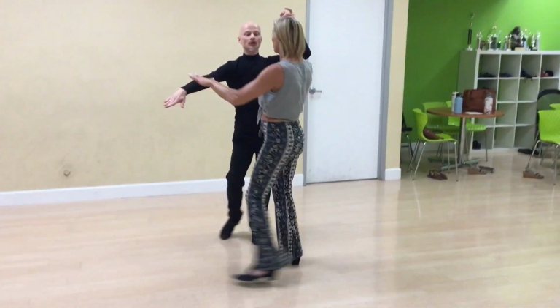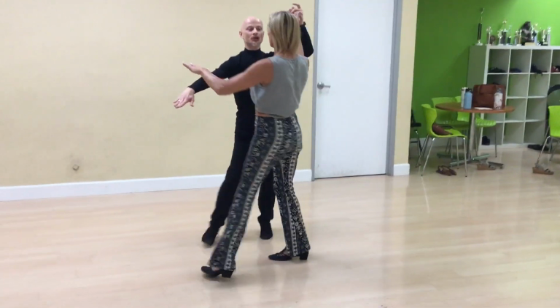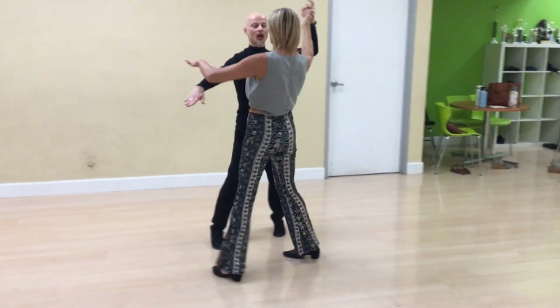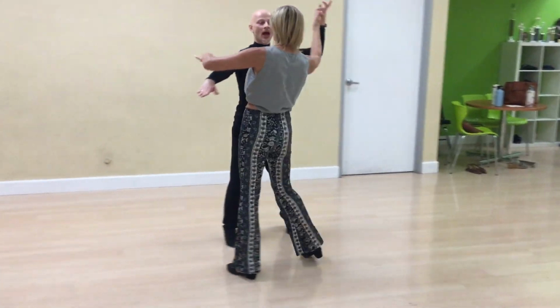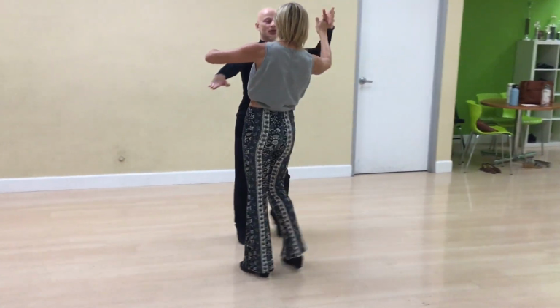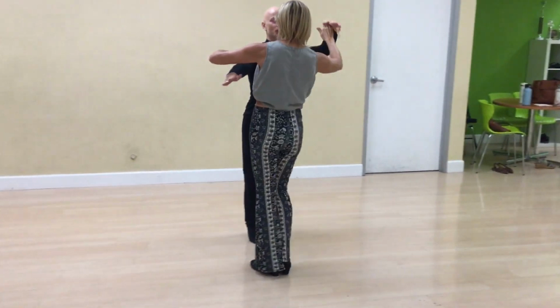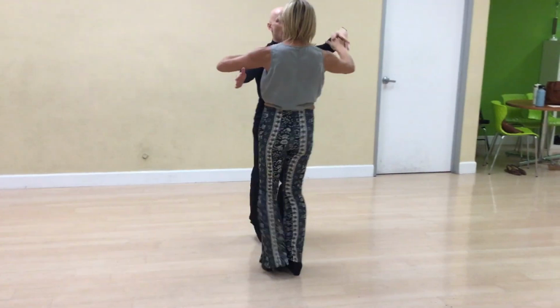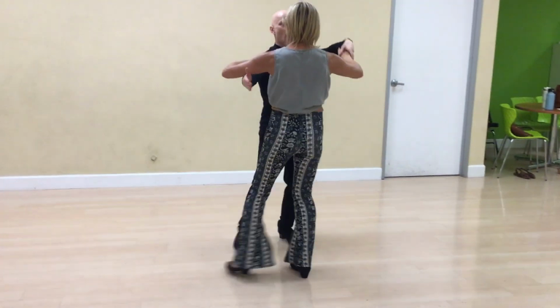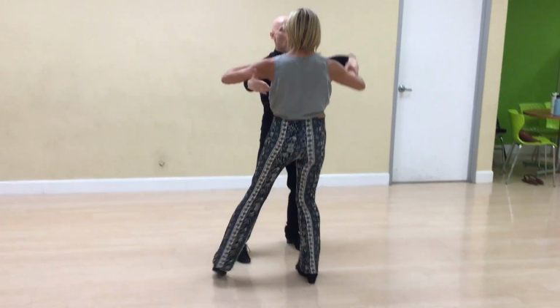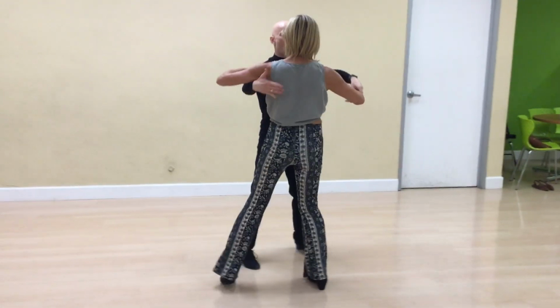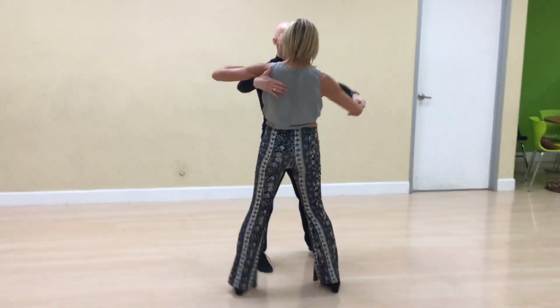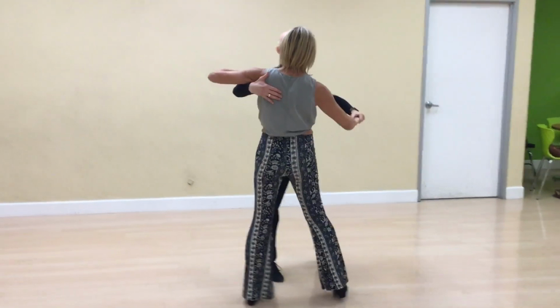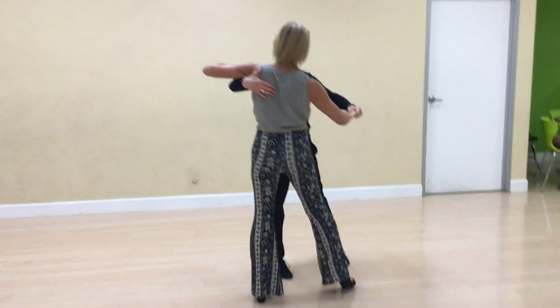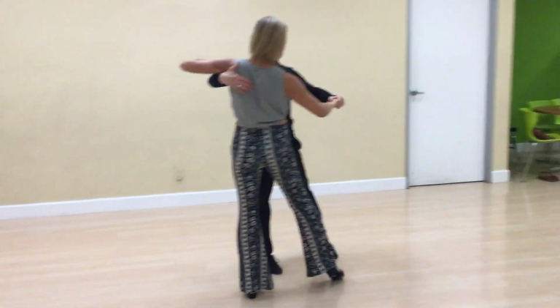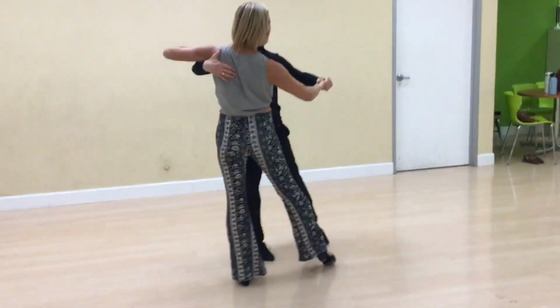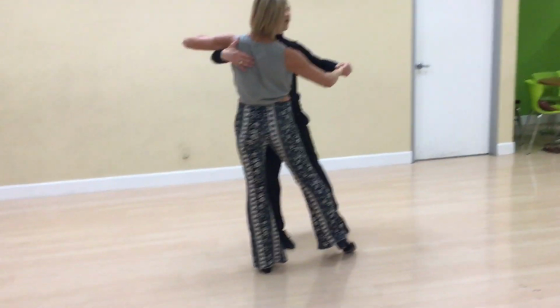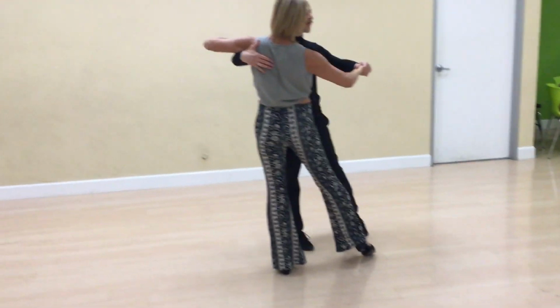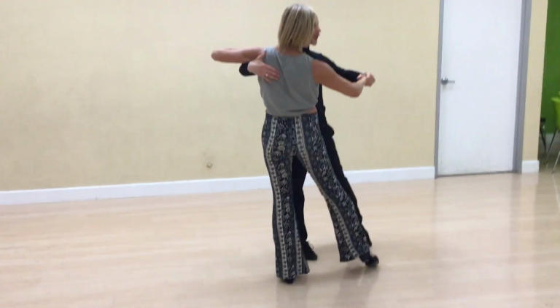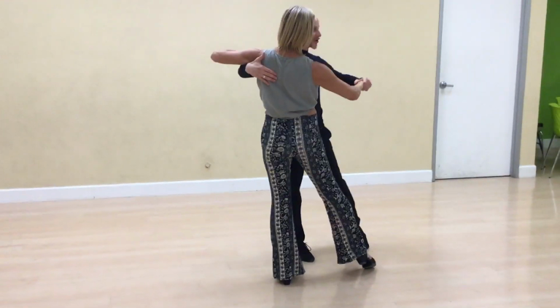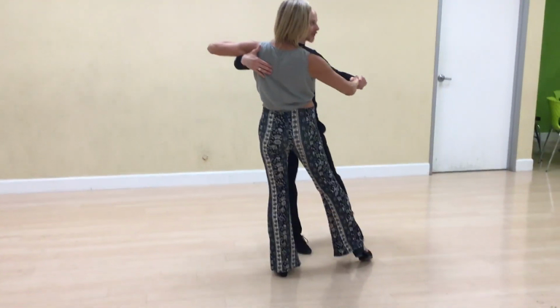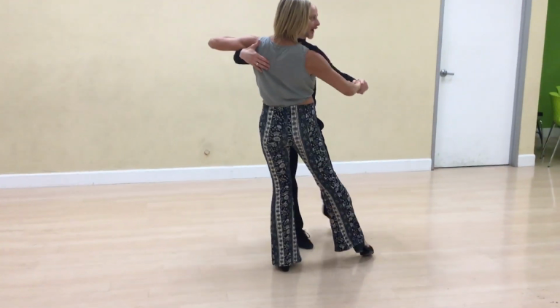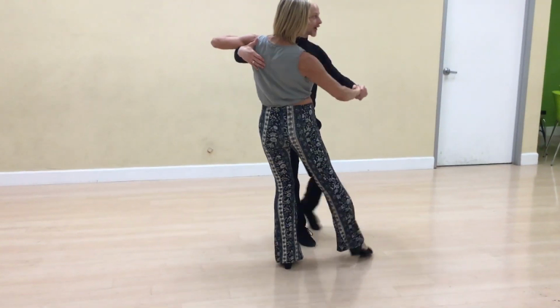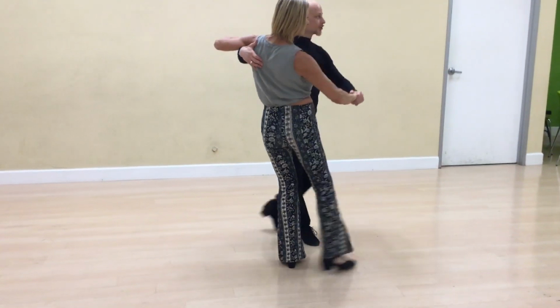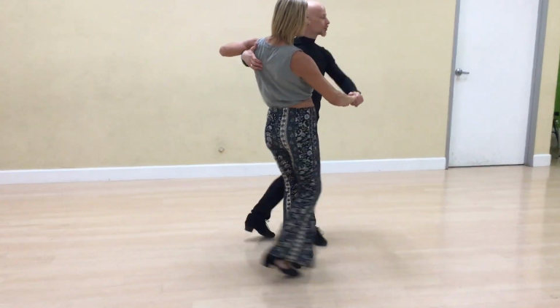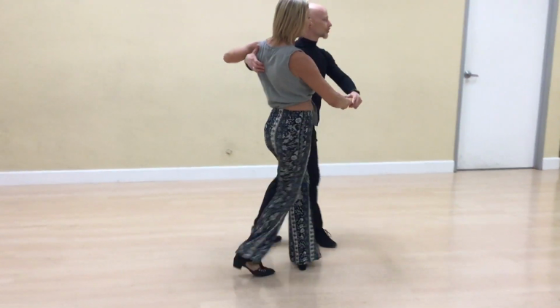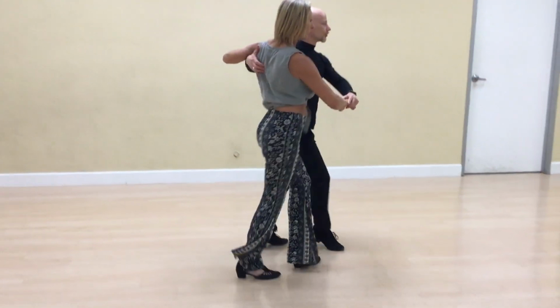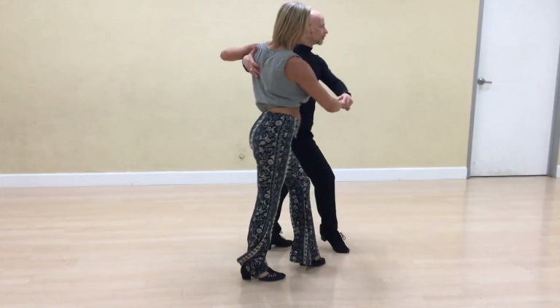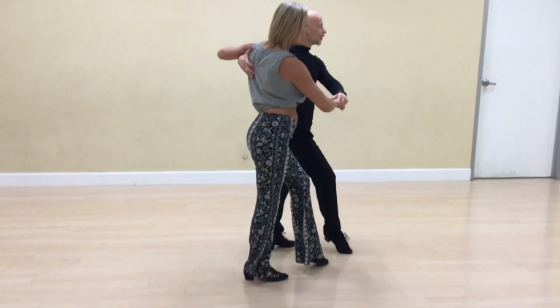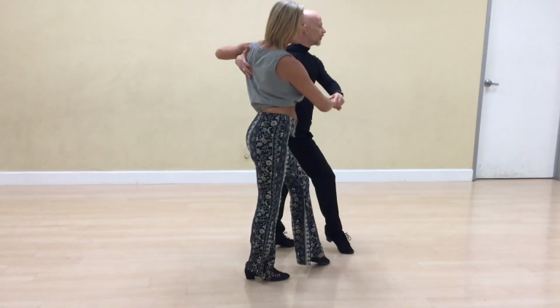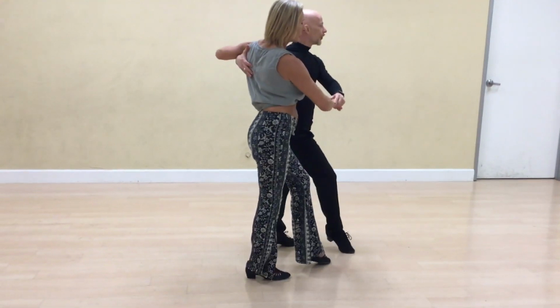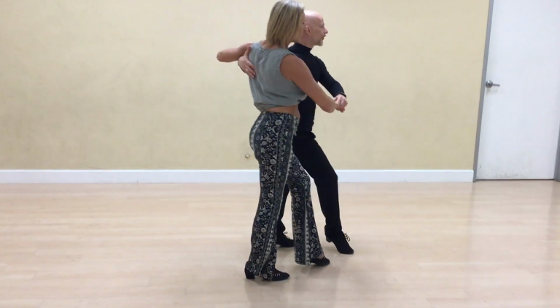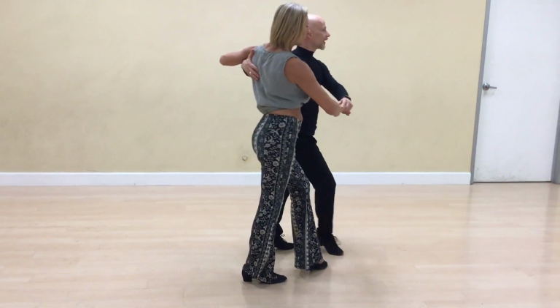Cha-cha. One. And fifth position break. Two. Three.